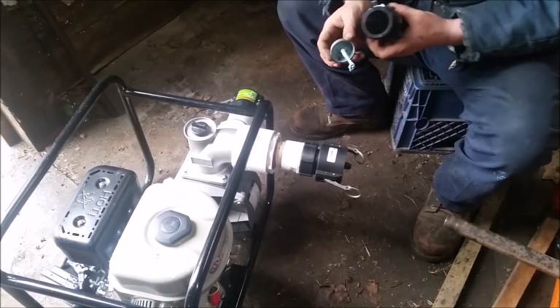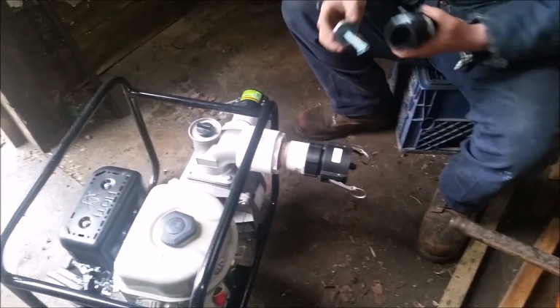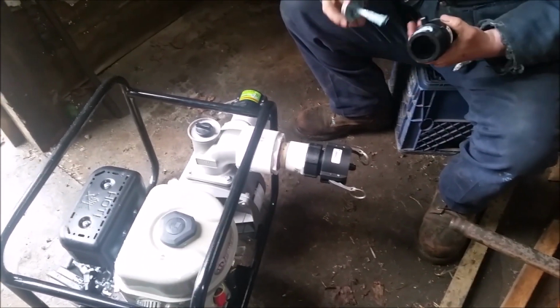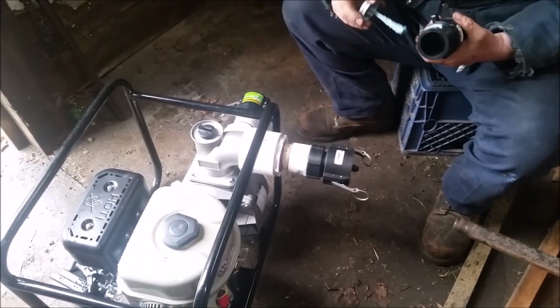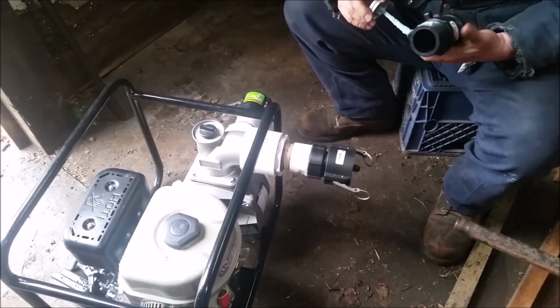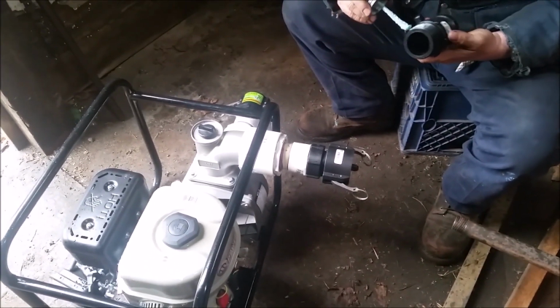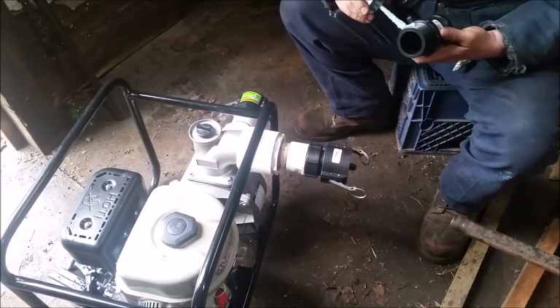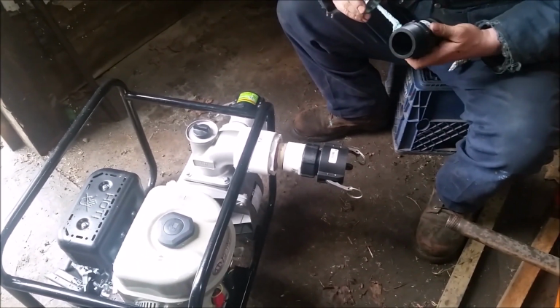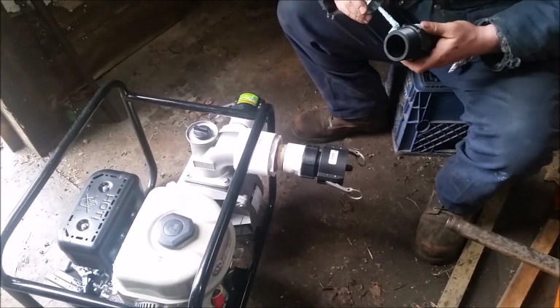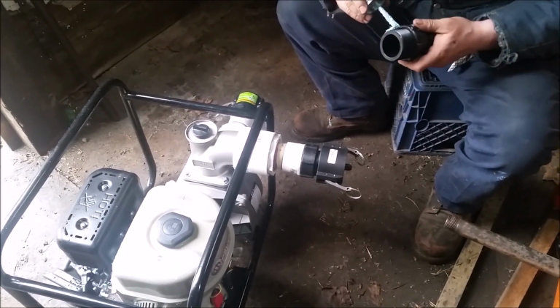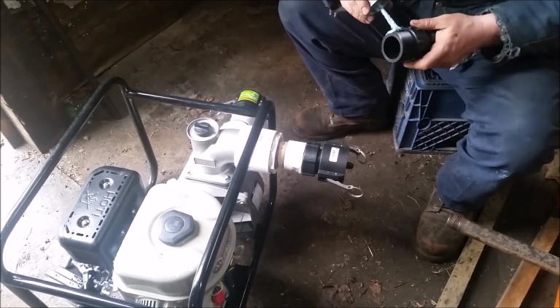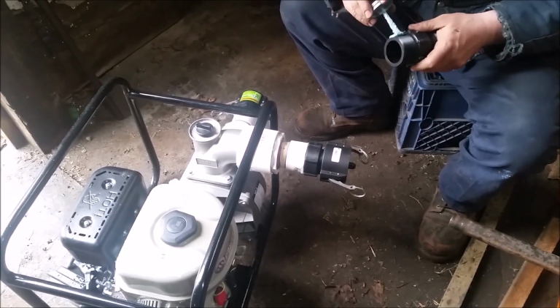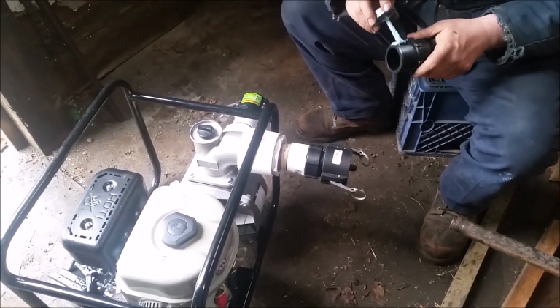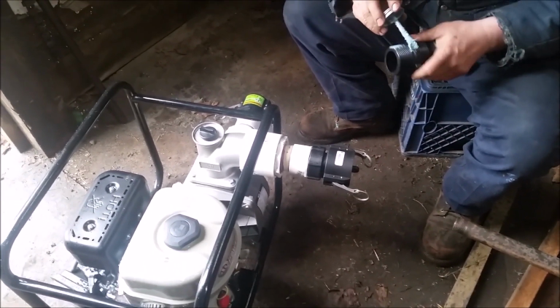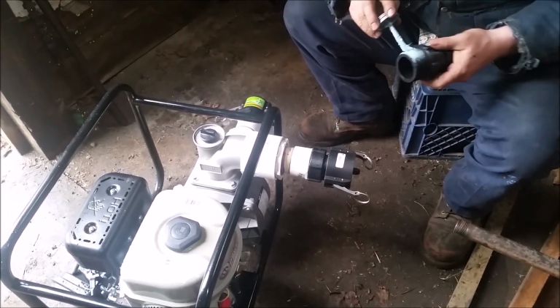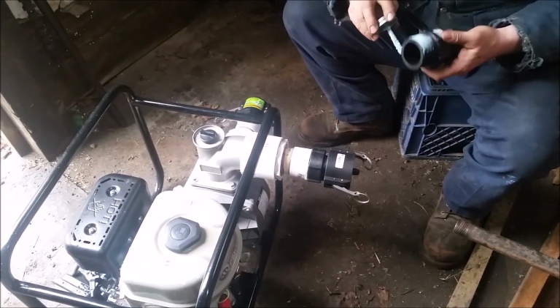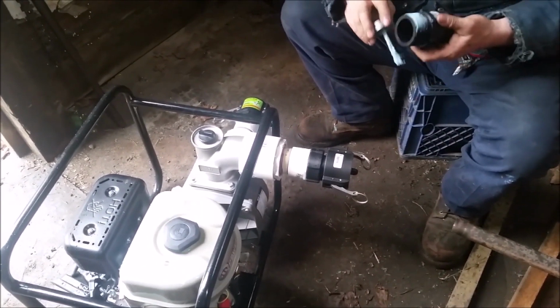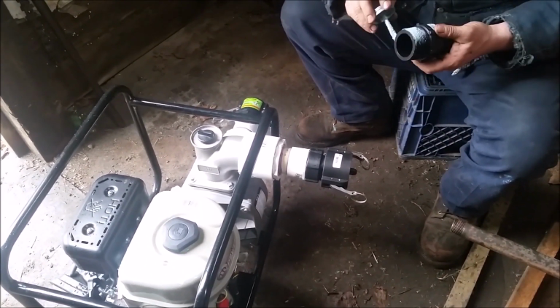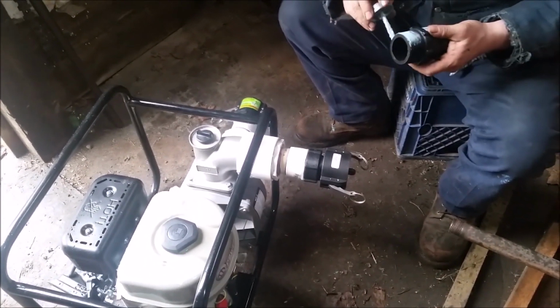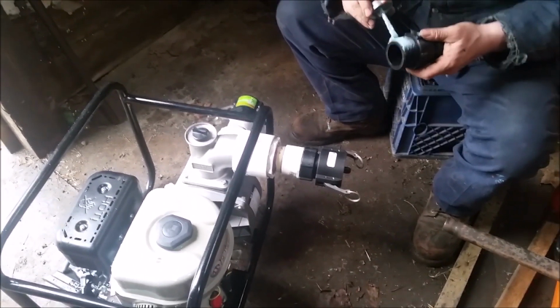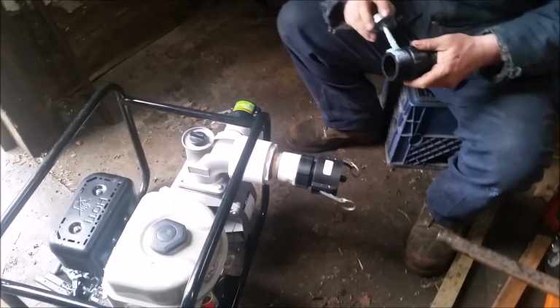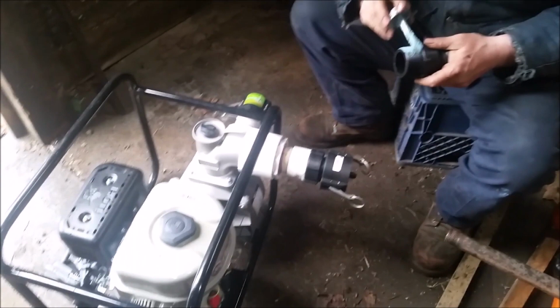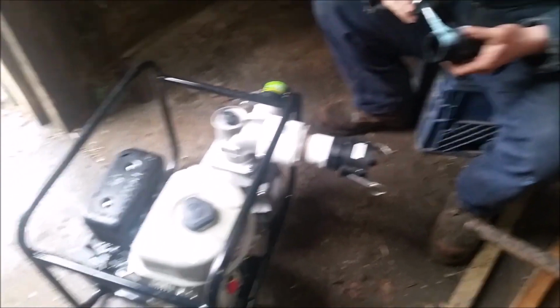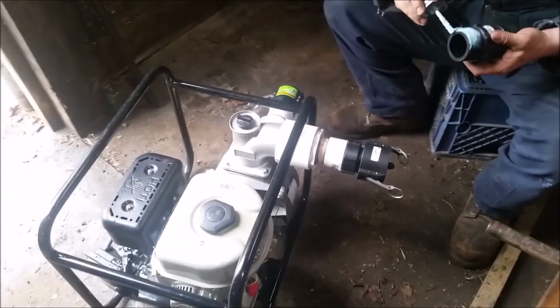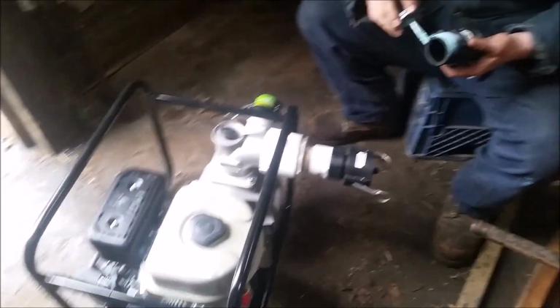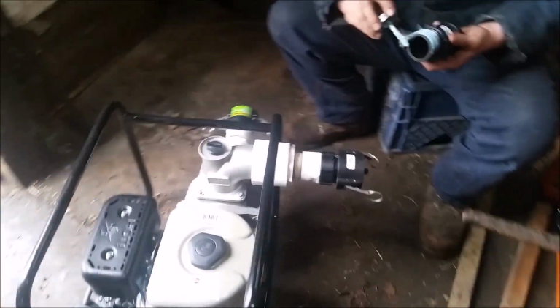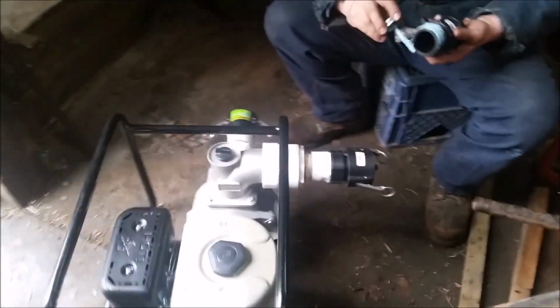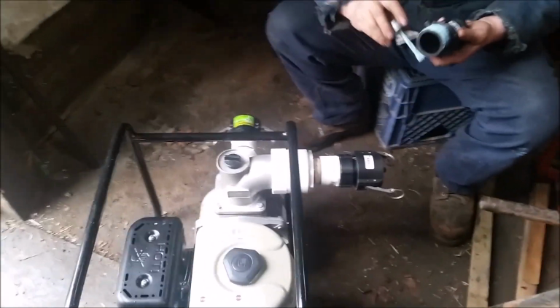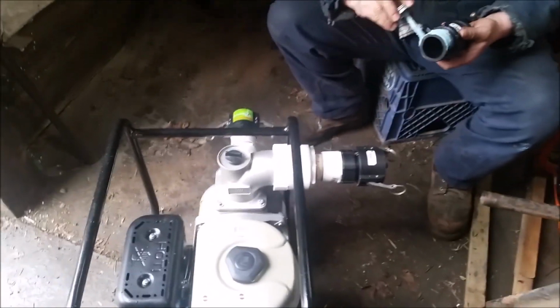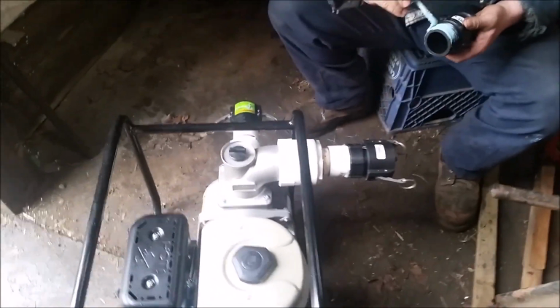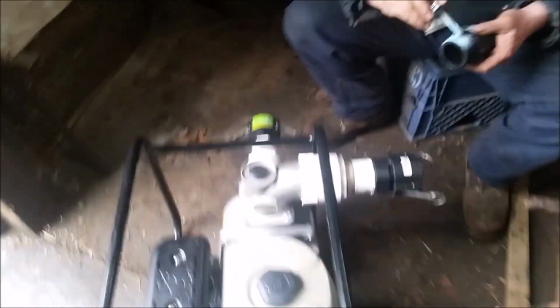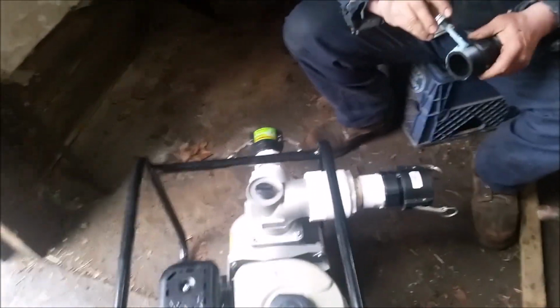They're called cam locks. The brand is Gator Lock — but the fitting type is cam lock fitting.